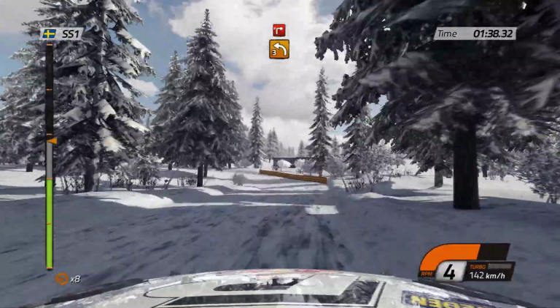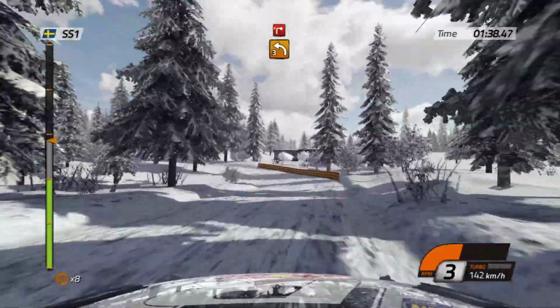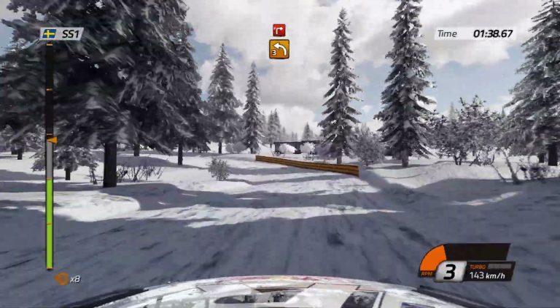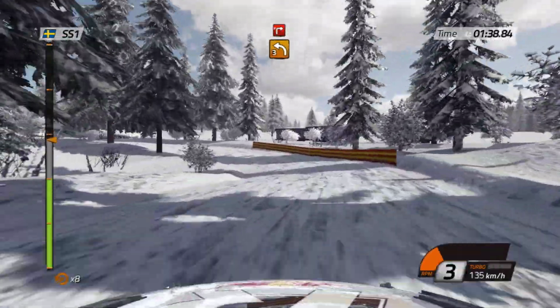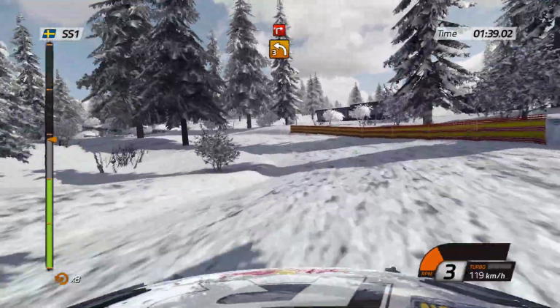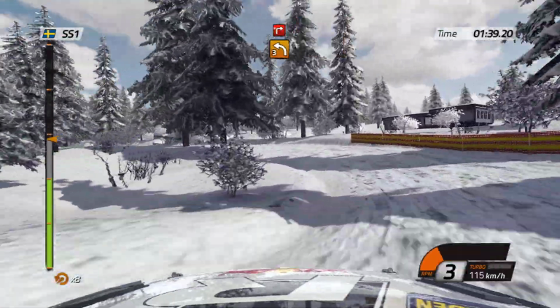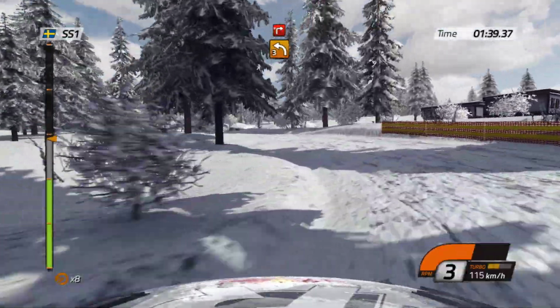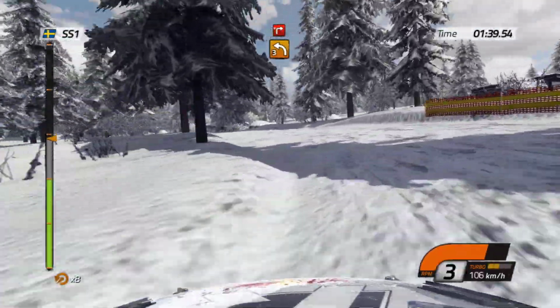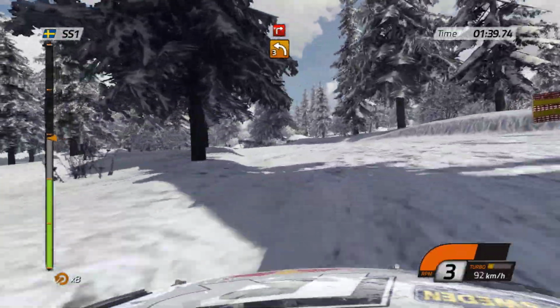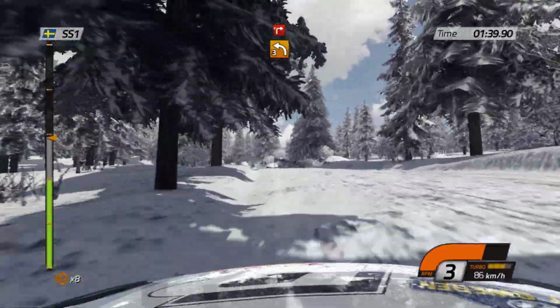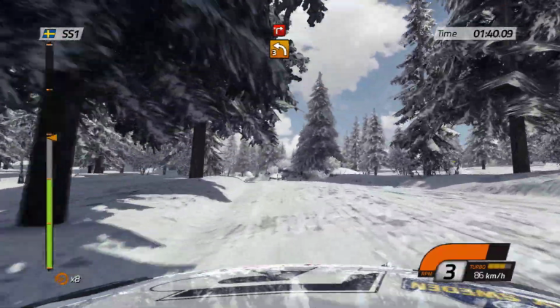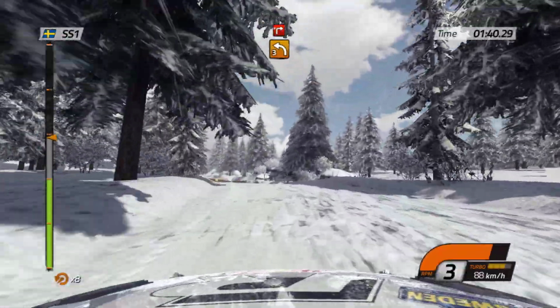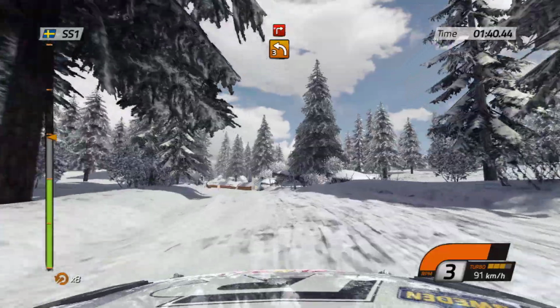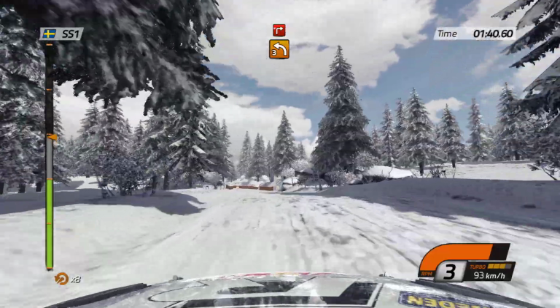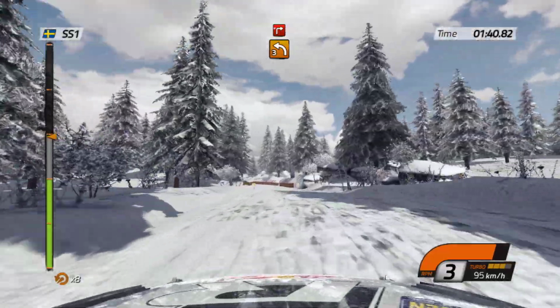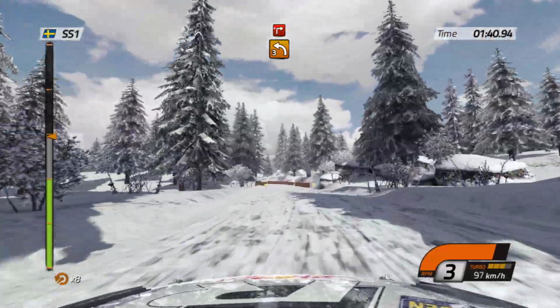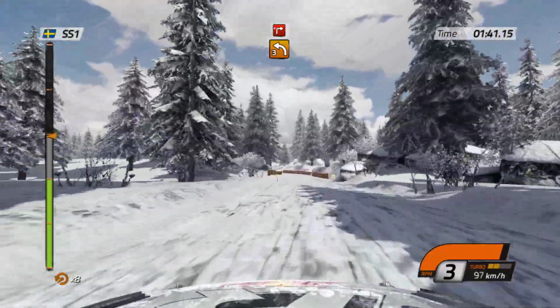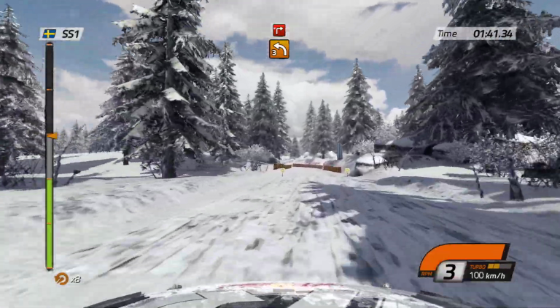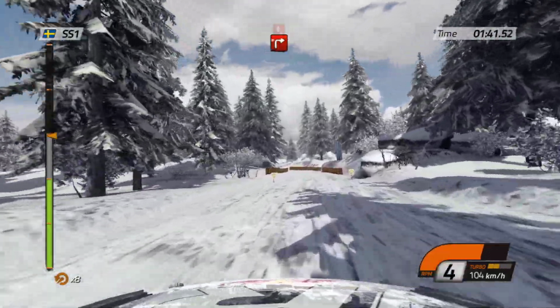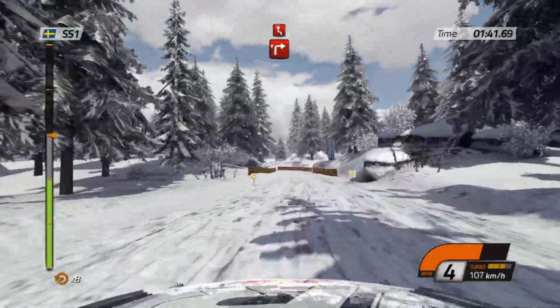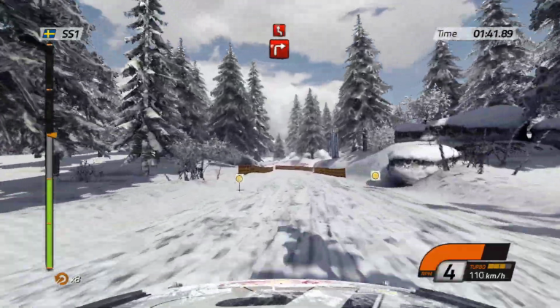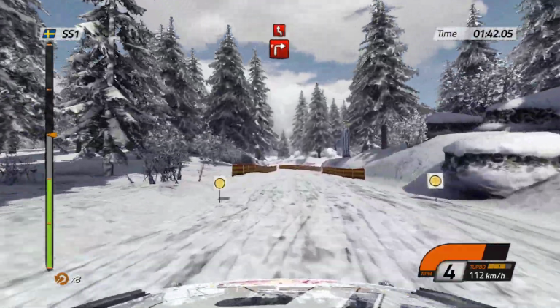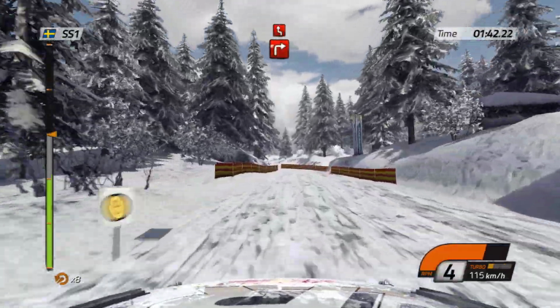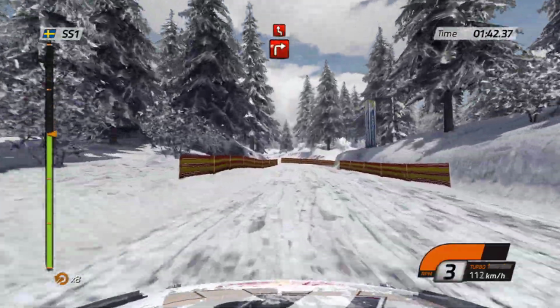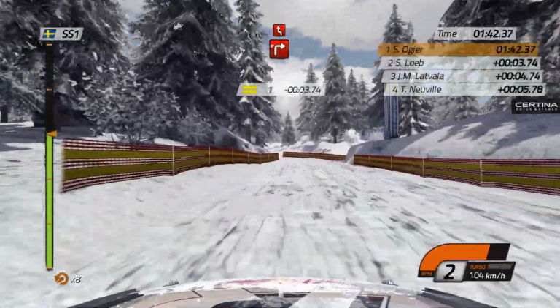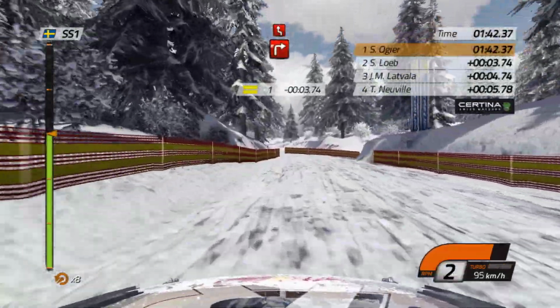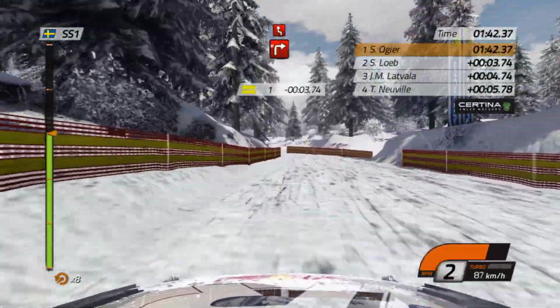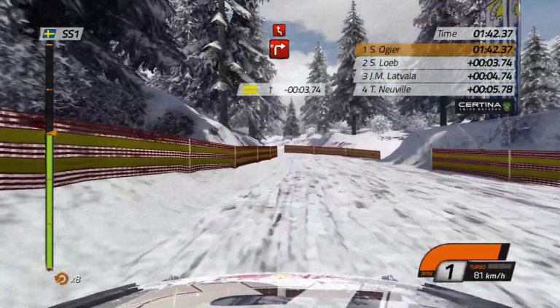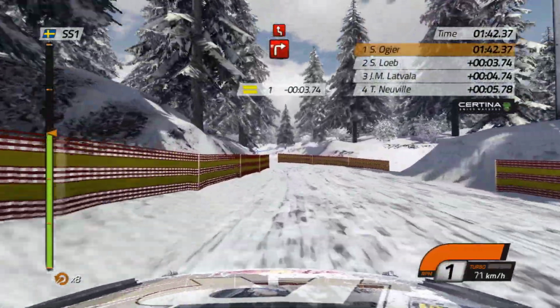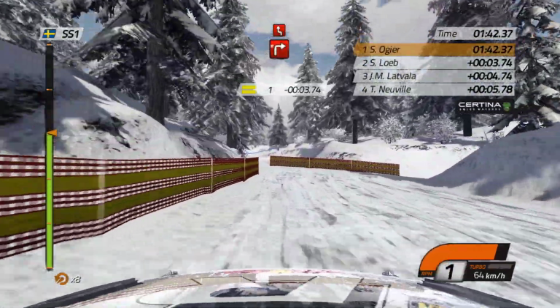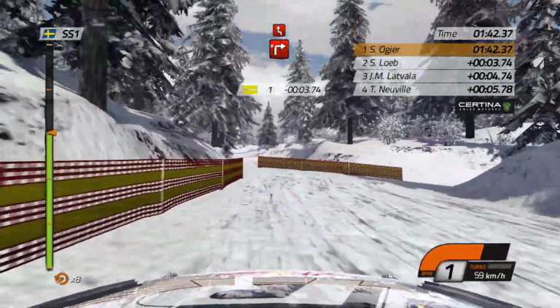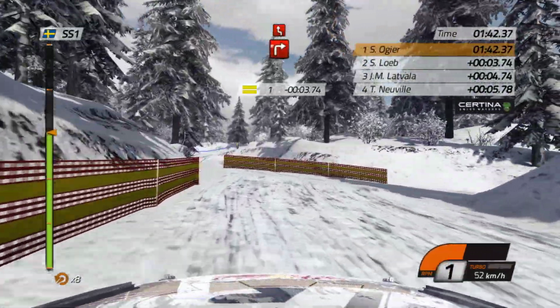100, junction, turn right, hand break. Left right, chicago.